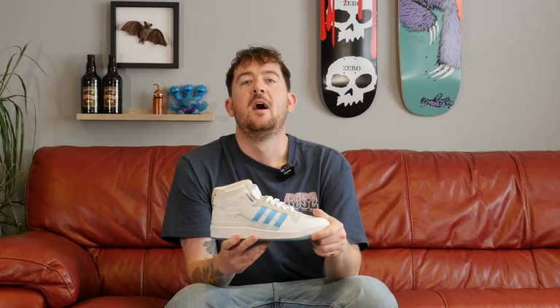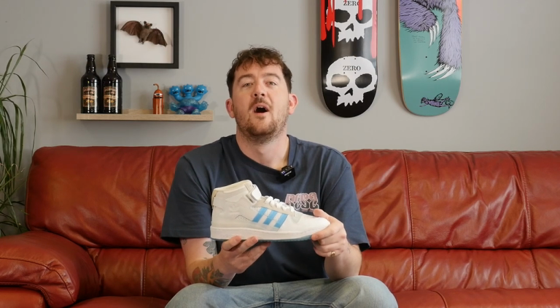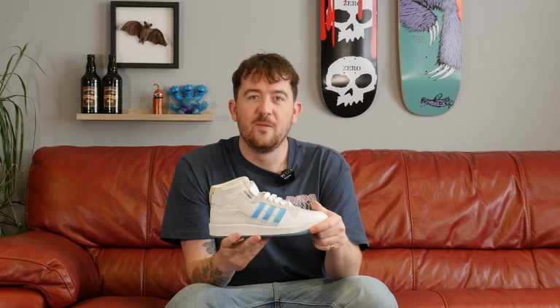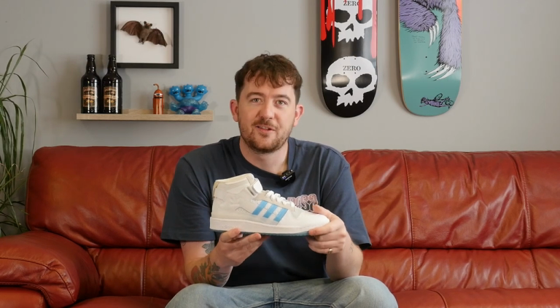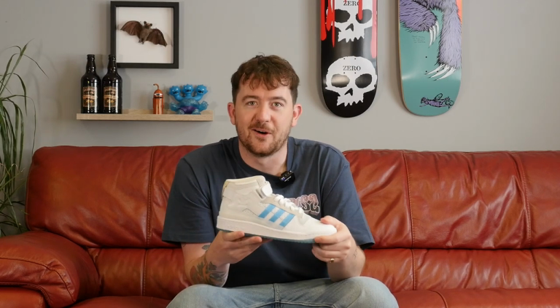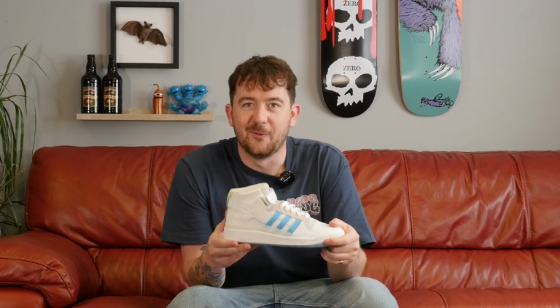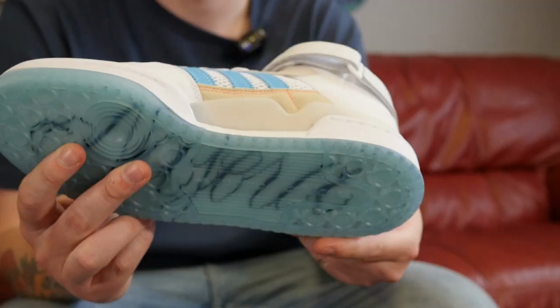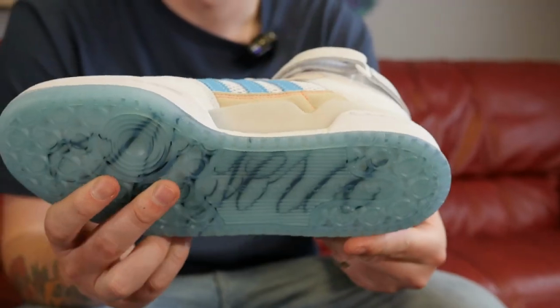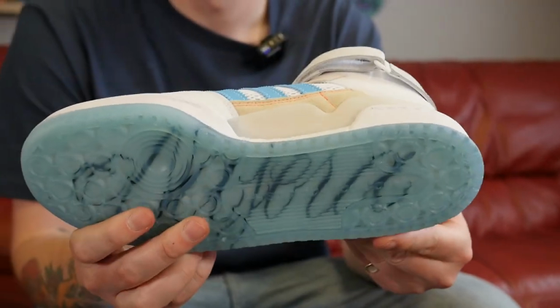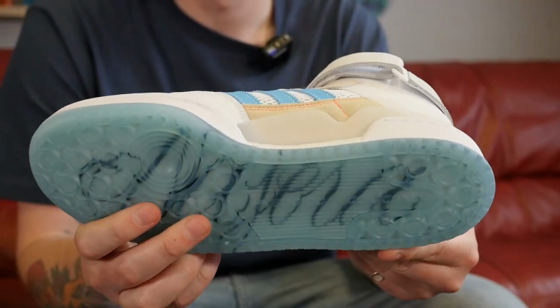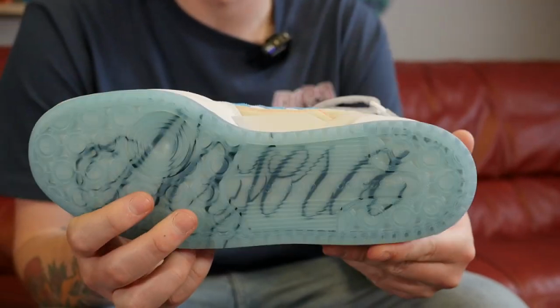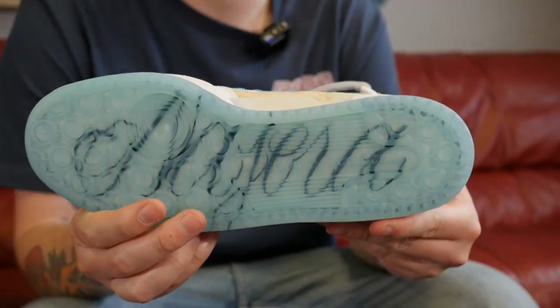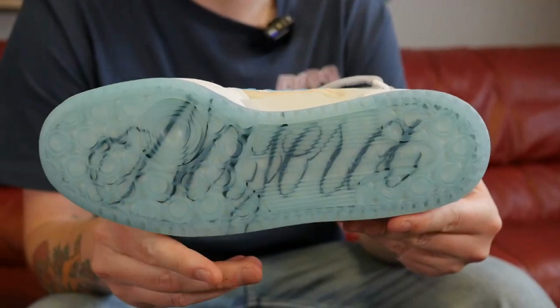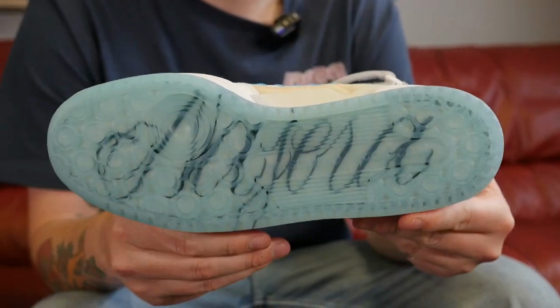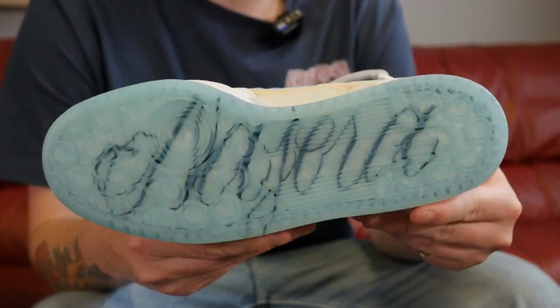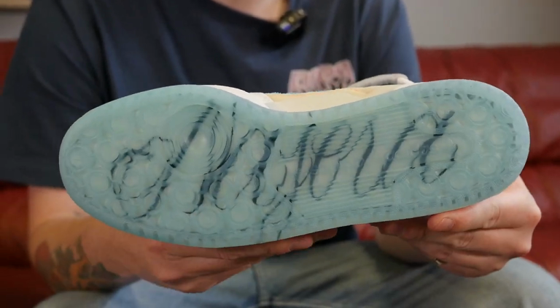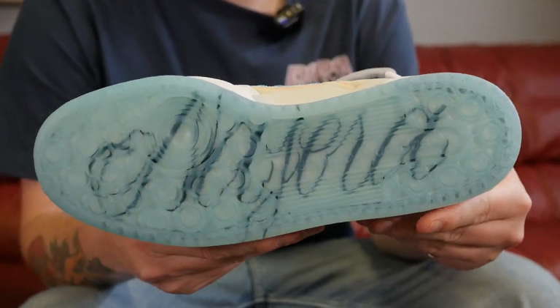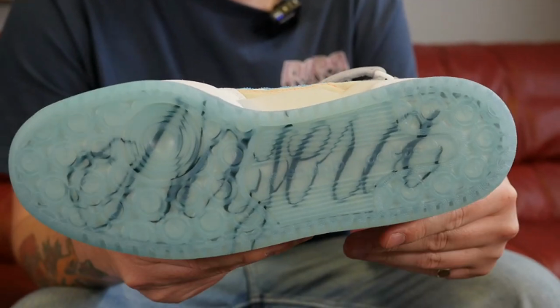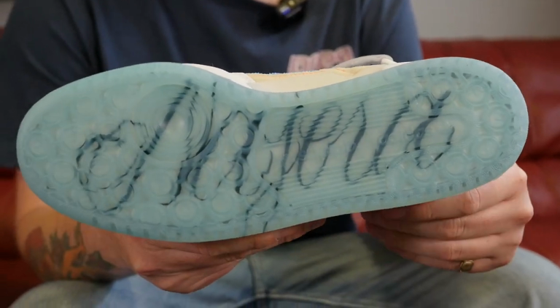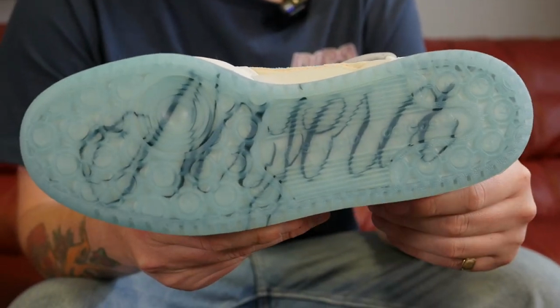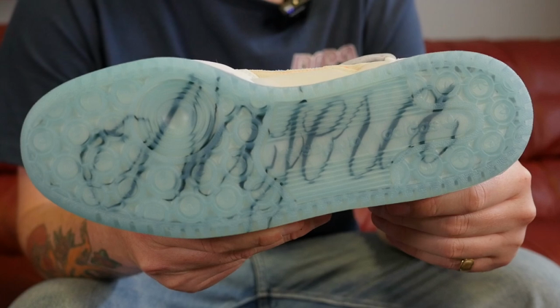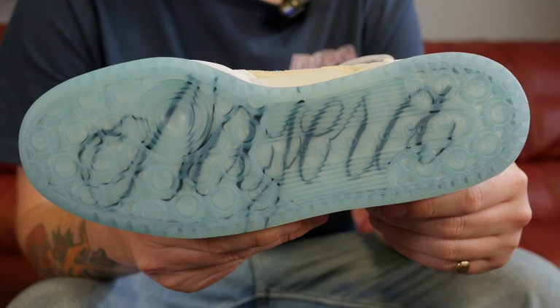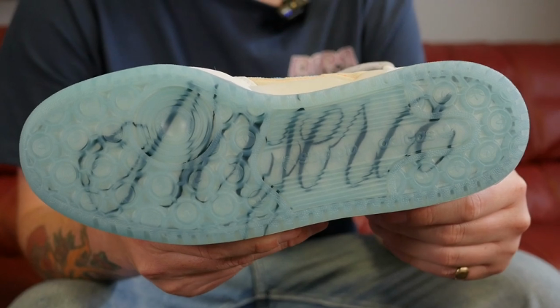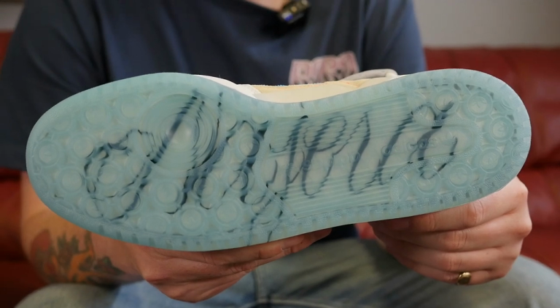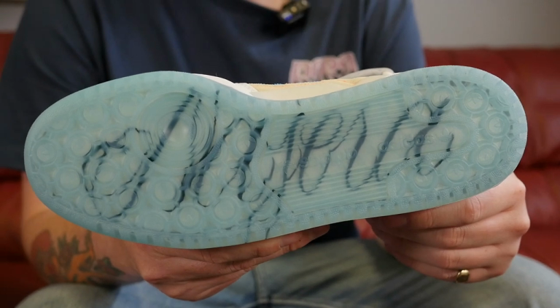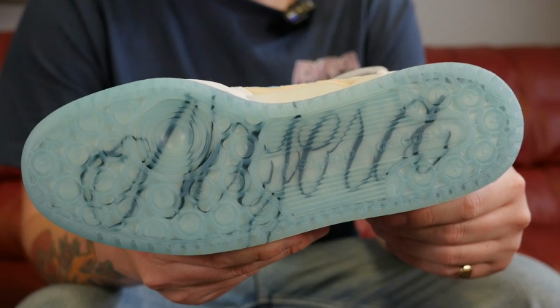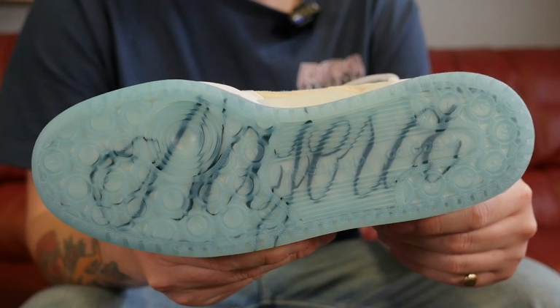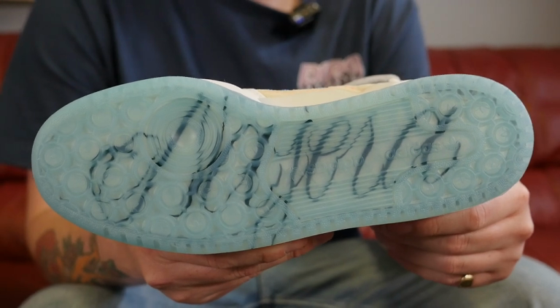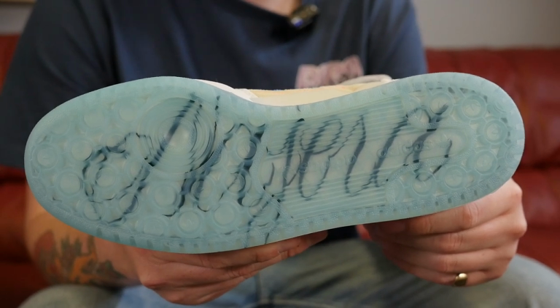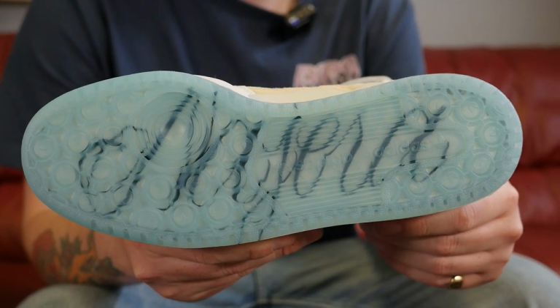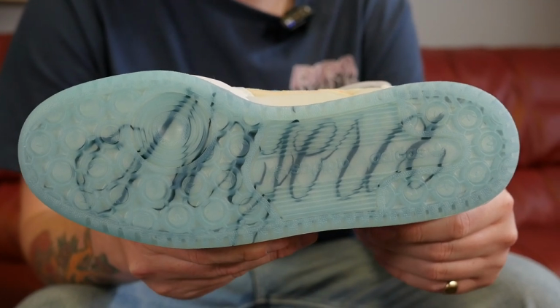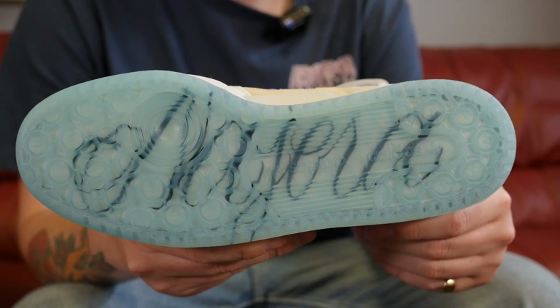On the sole we have an ice blue tread, concealing Diego's signature on the bottom — nice isn't it?